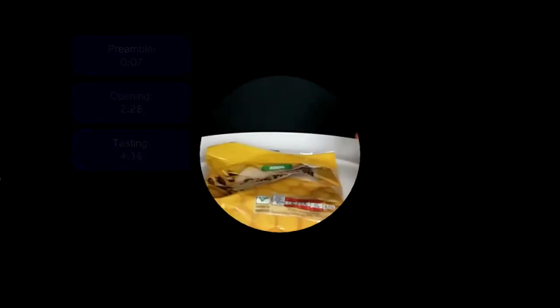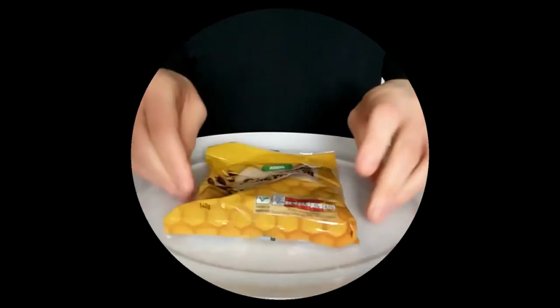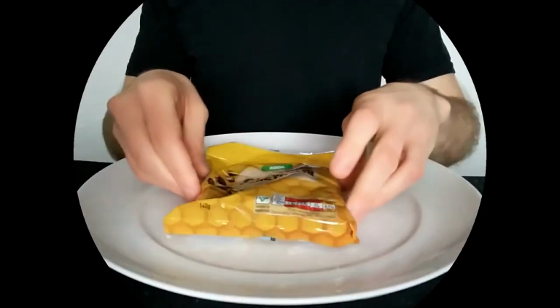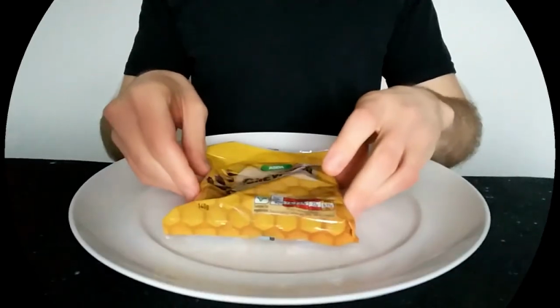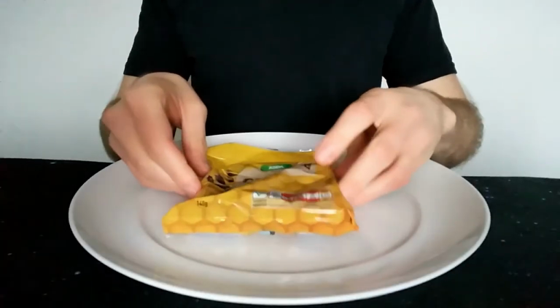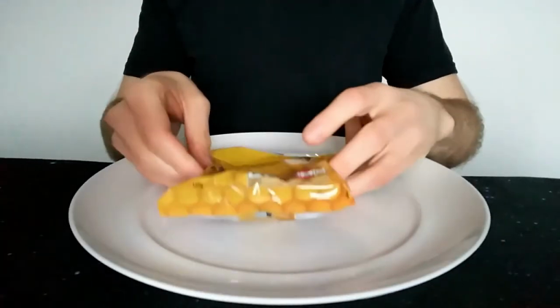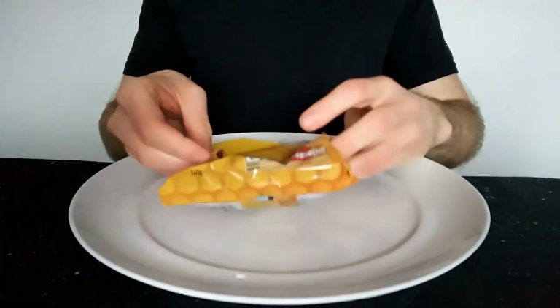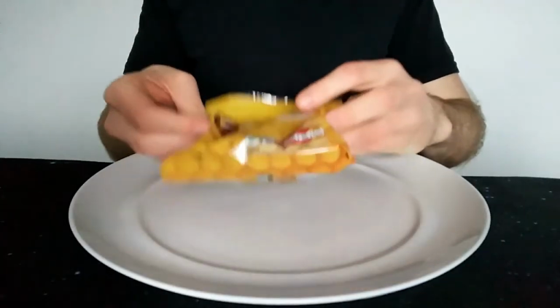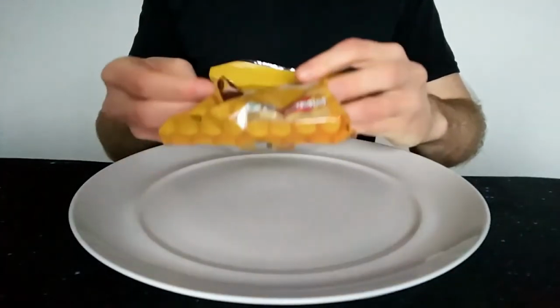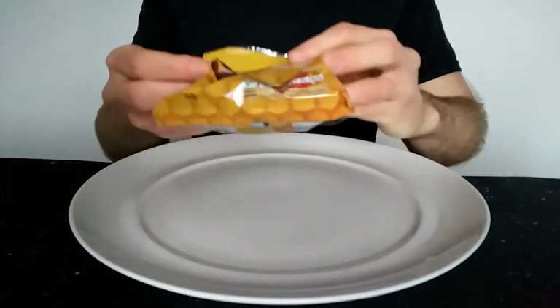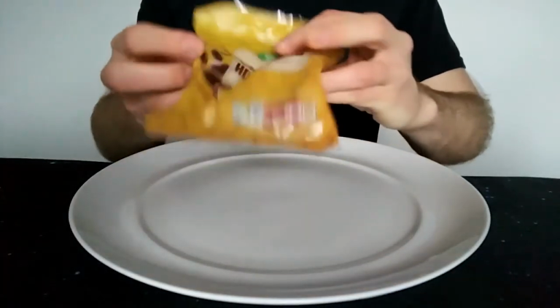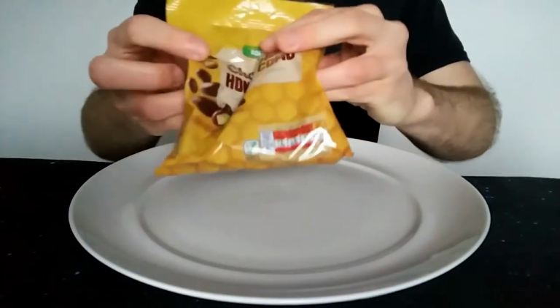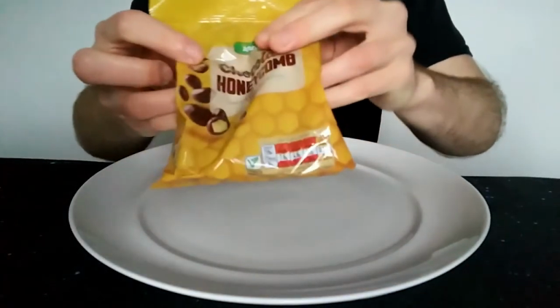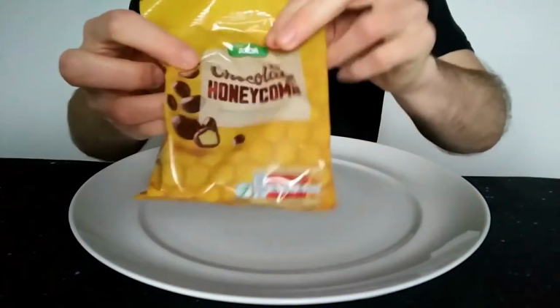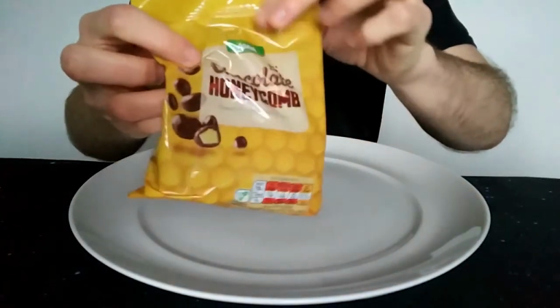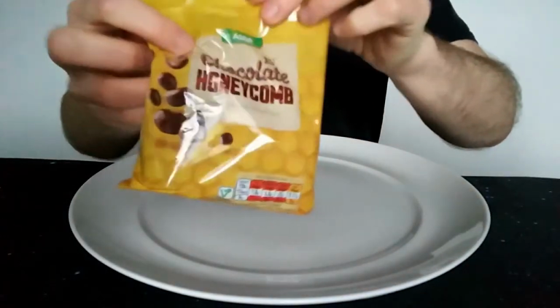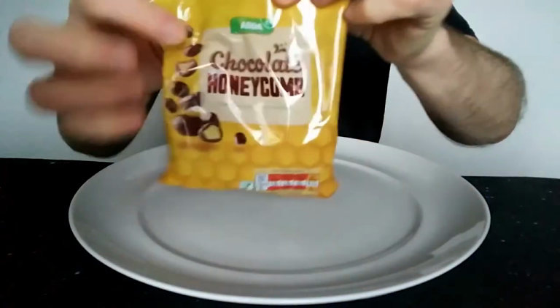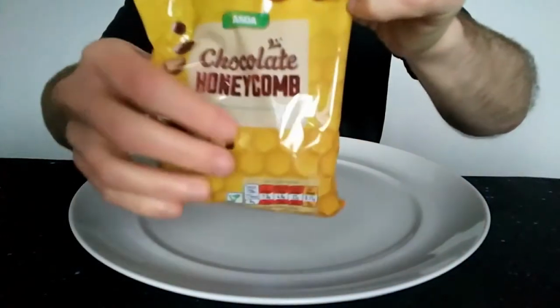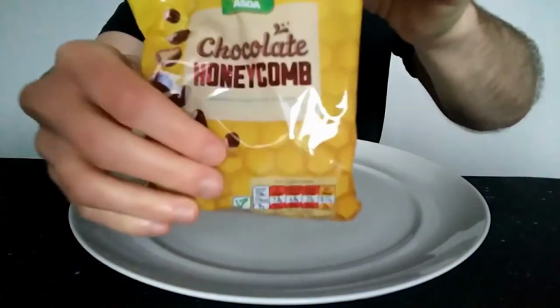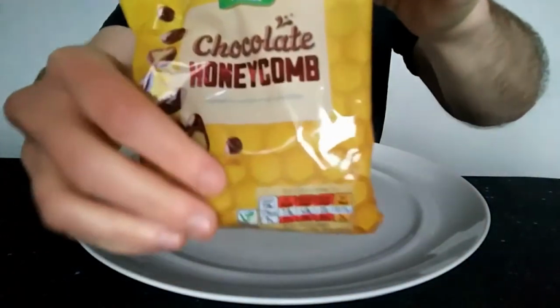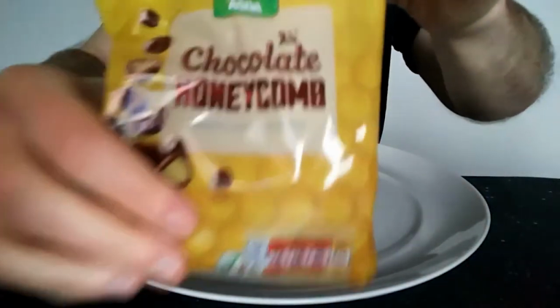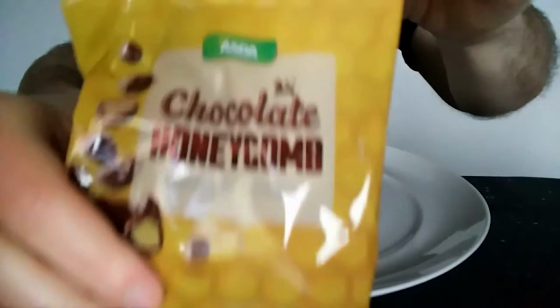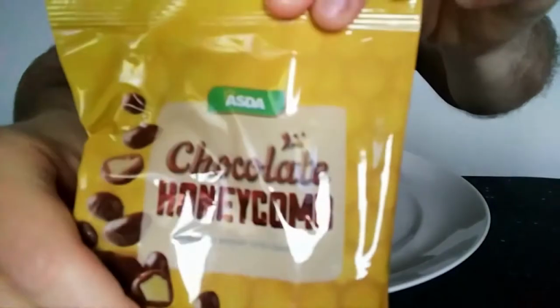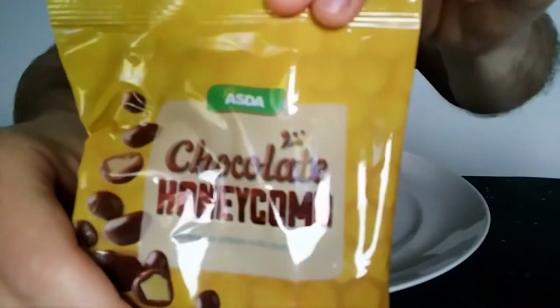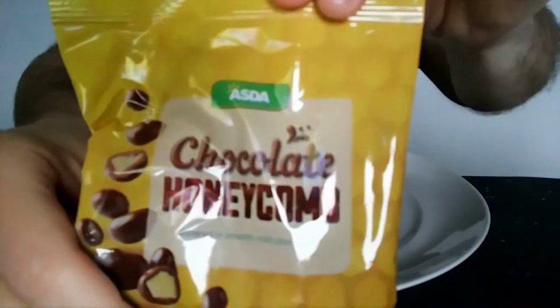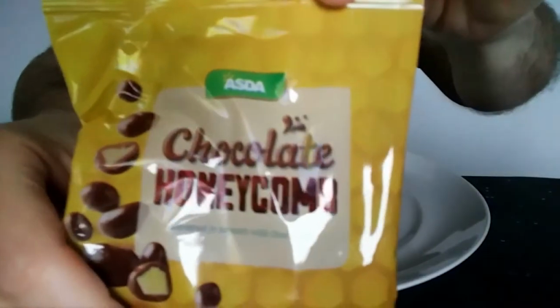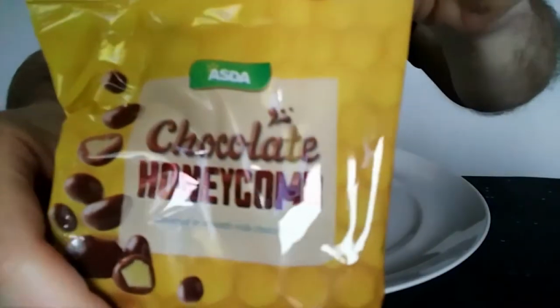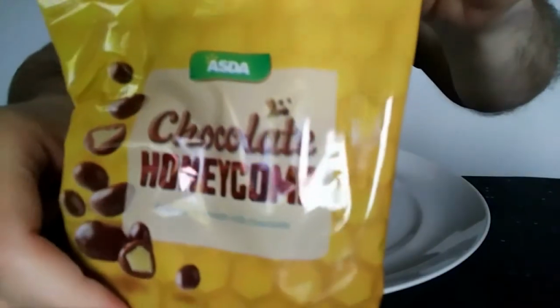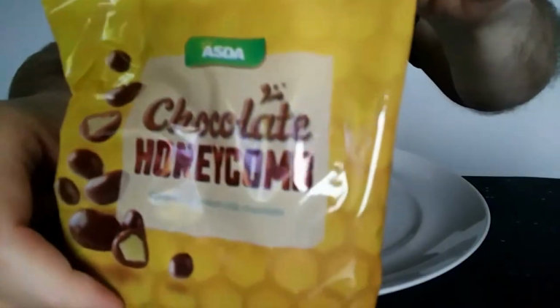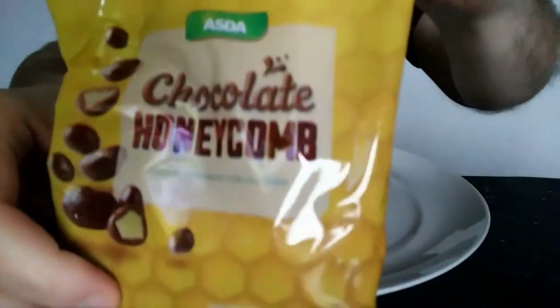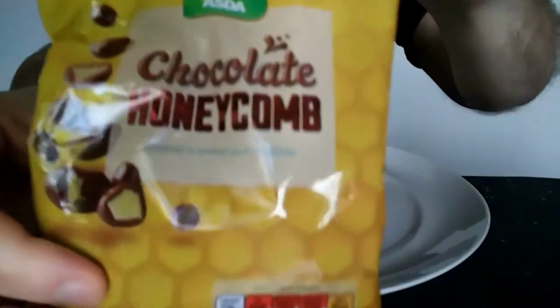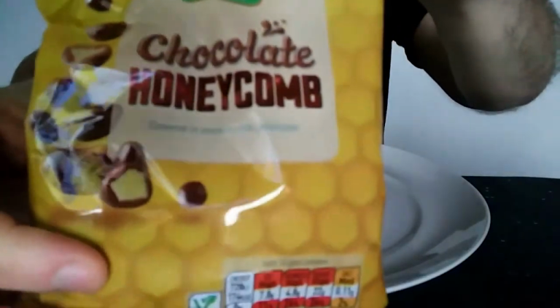Hello everyone, Charlie Bert here for my video review. This time we have — excuse the noise — Asda's chocolate honeycomb.